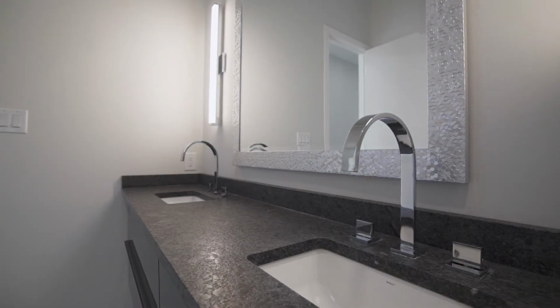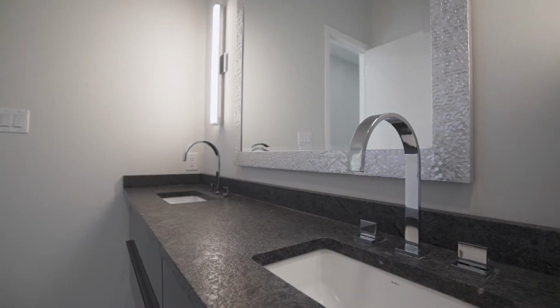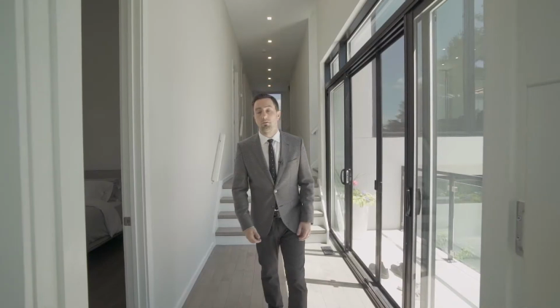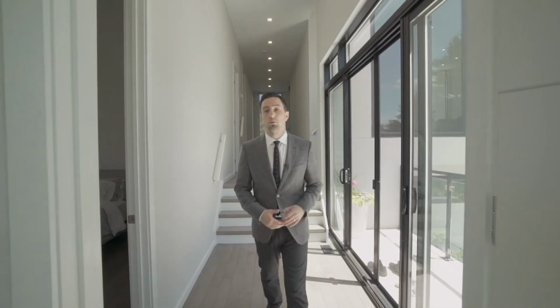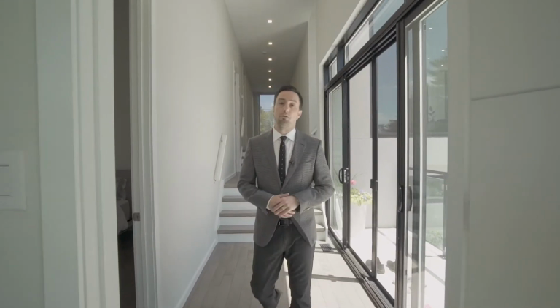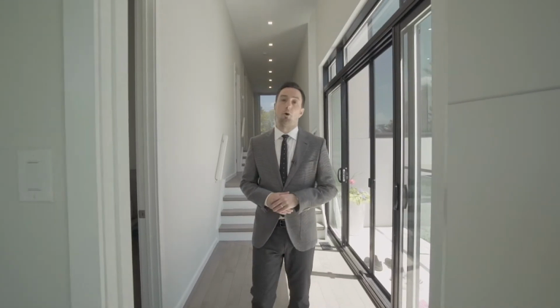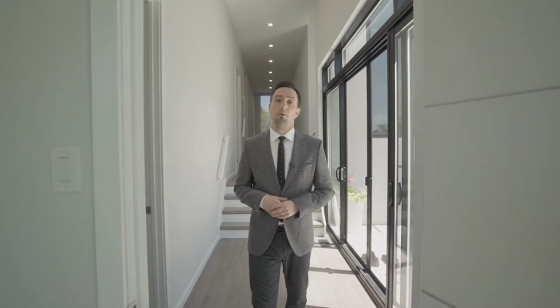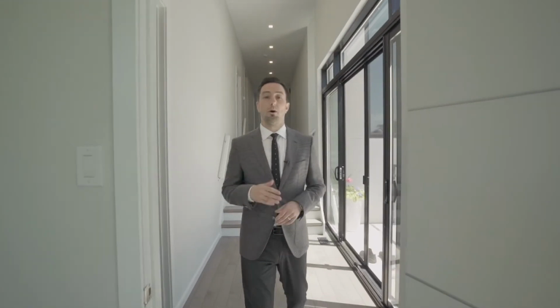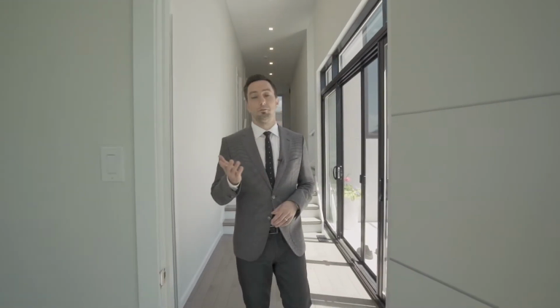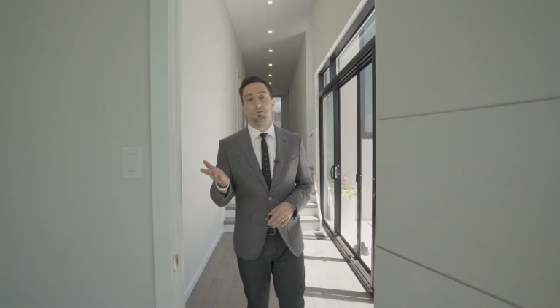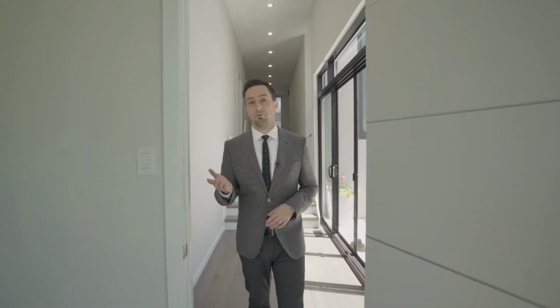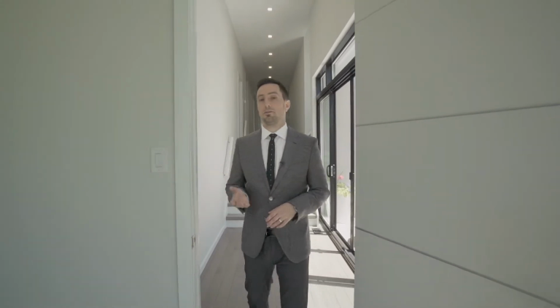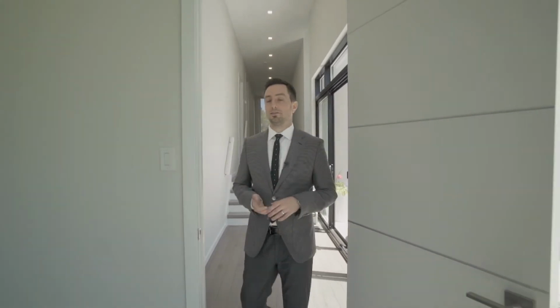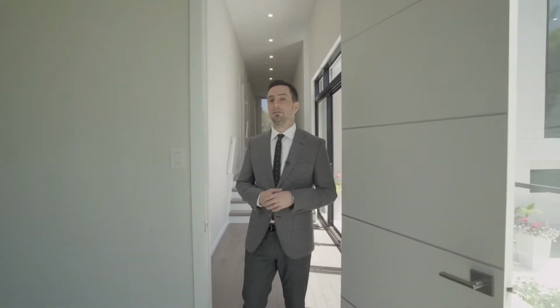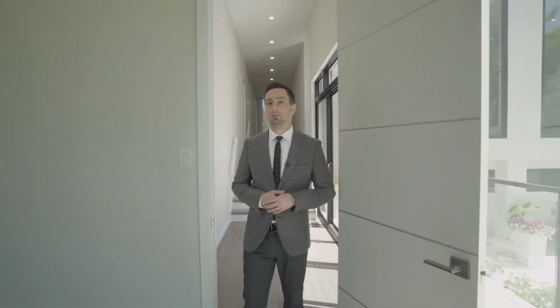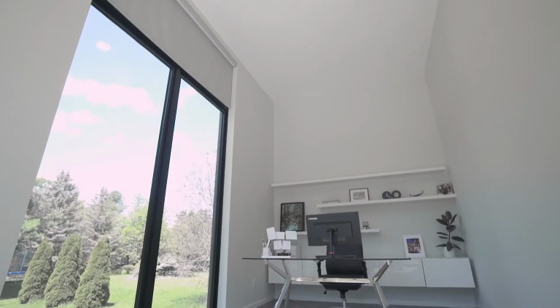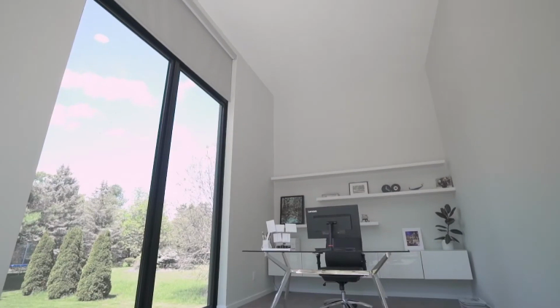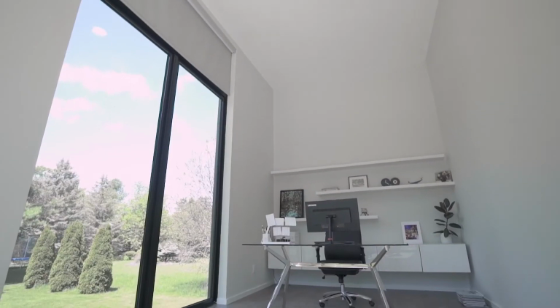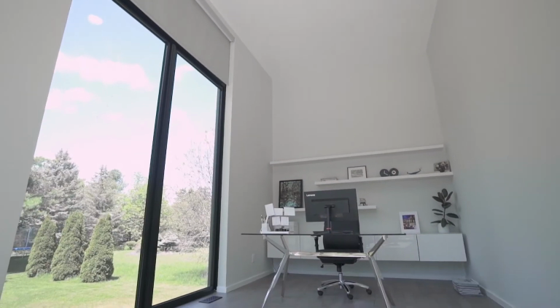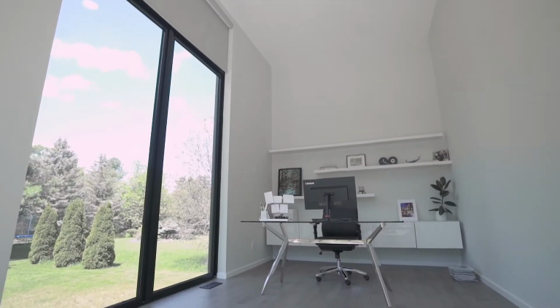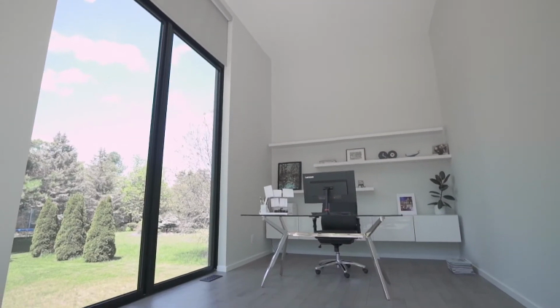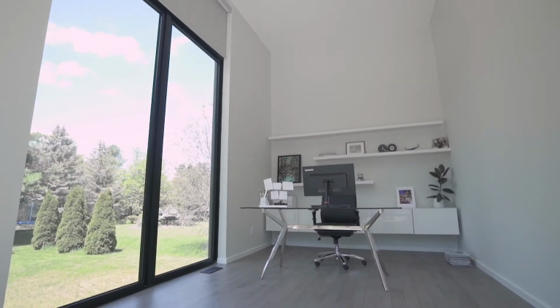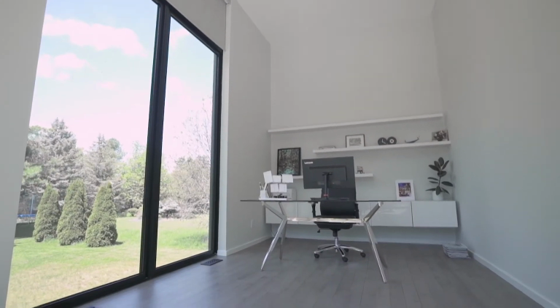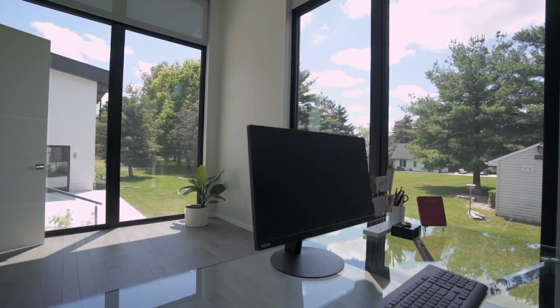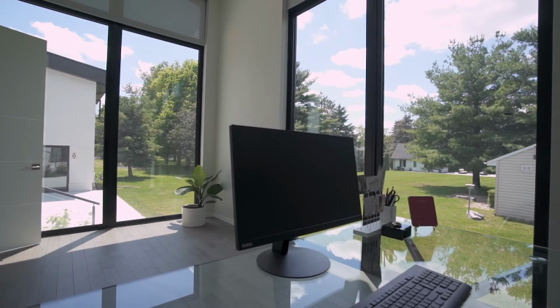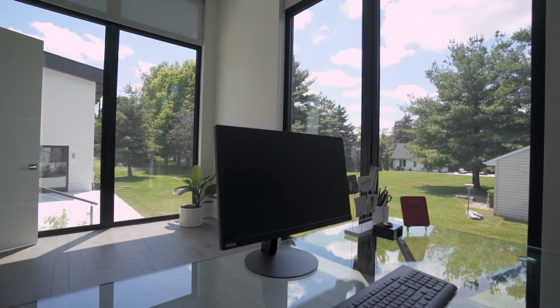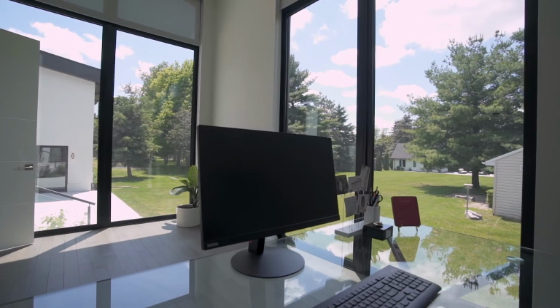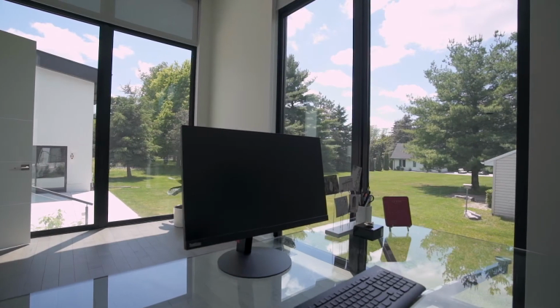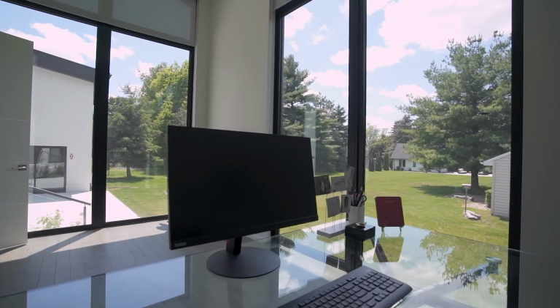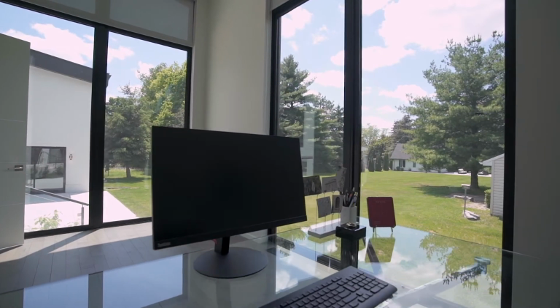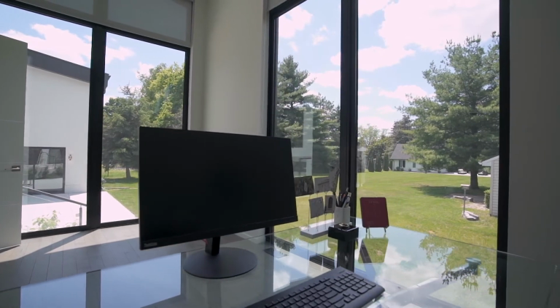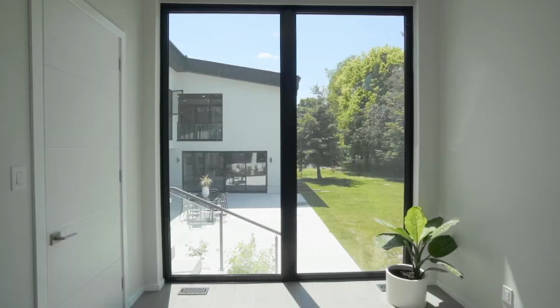And if you work from home, welcome to your new office. The floor-to-ceiling windows offer retreat-like views throughout your work day.